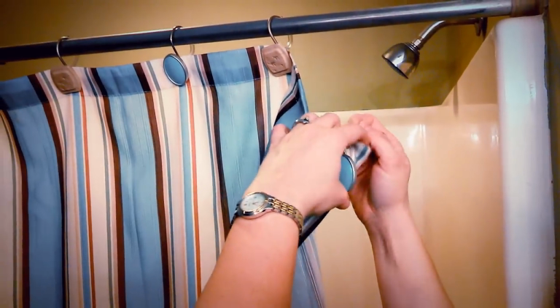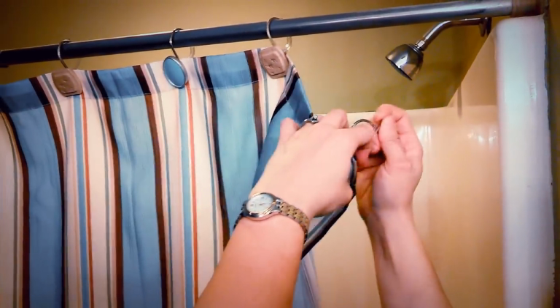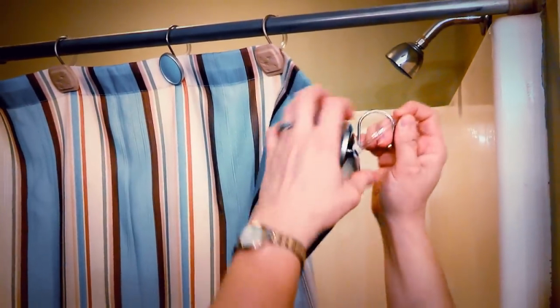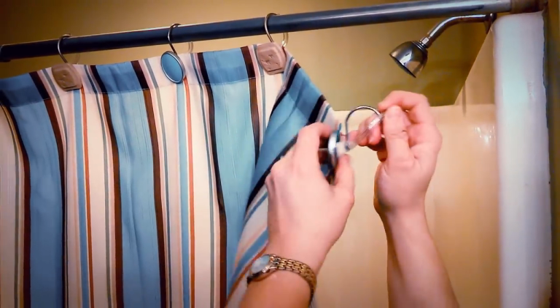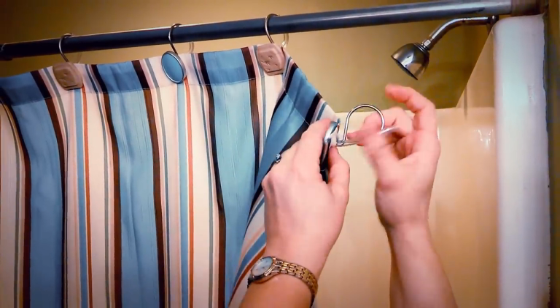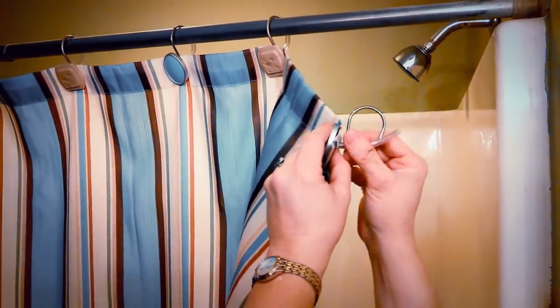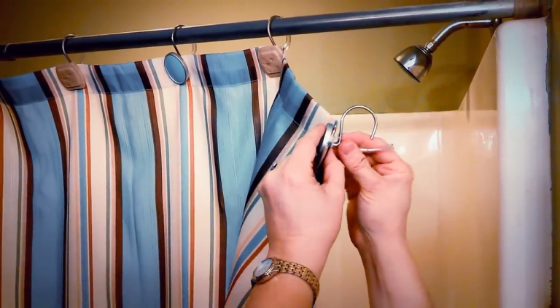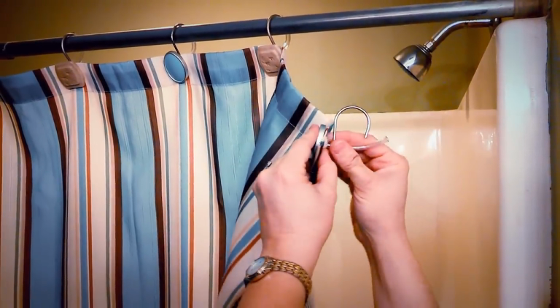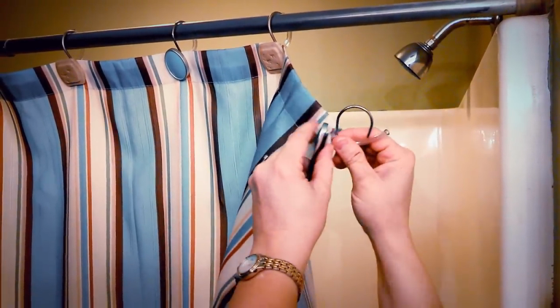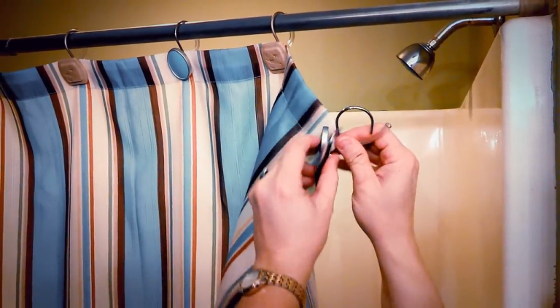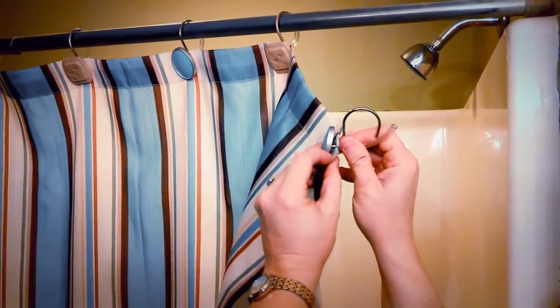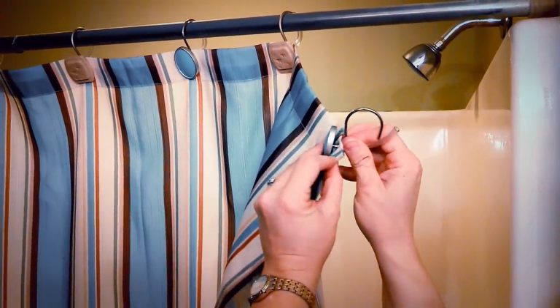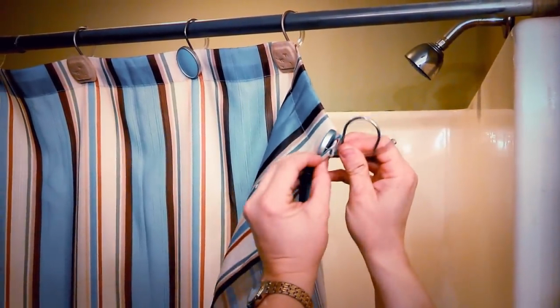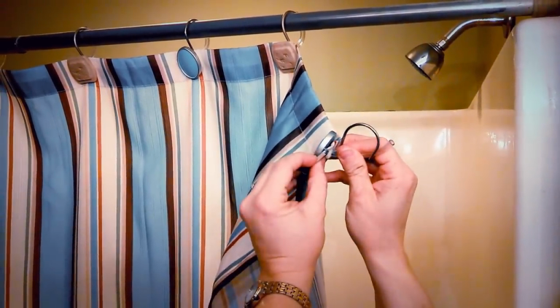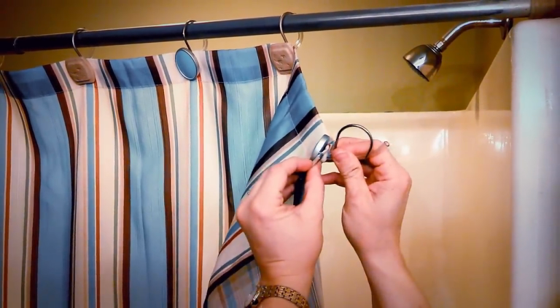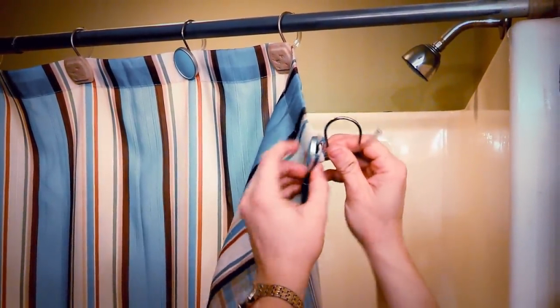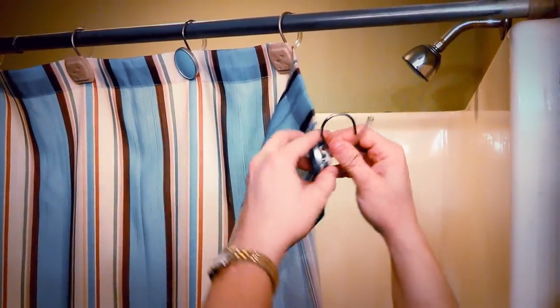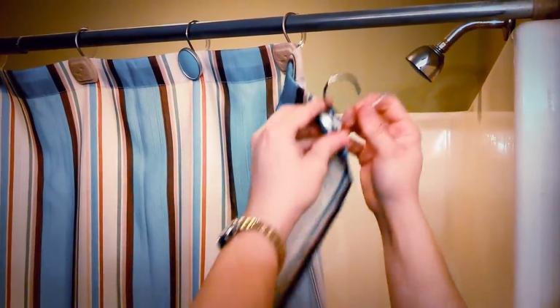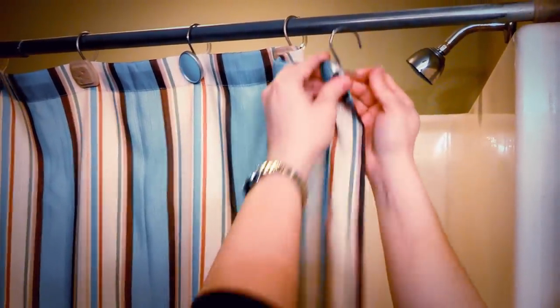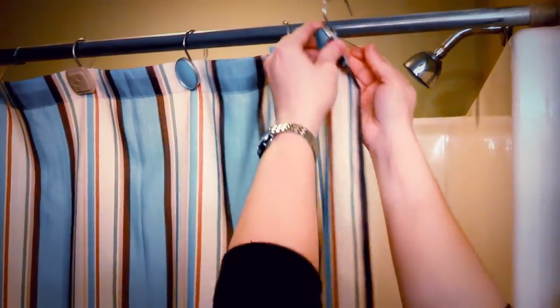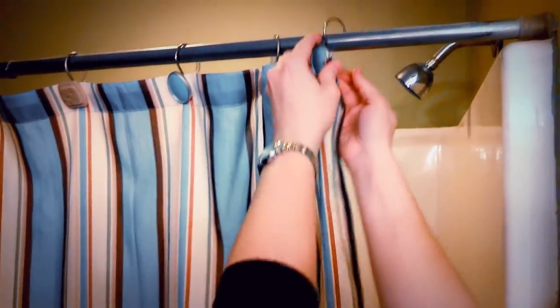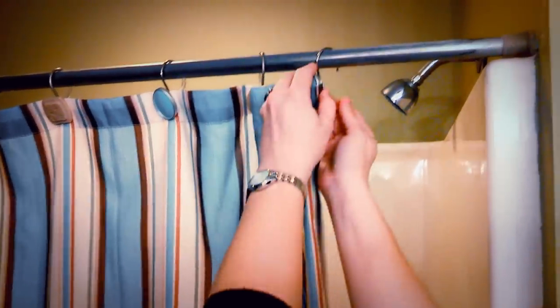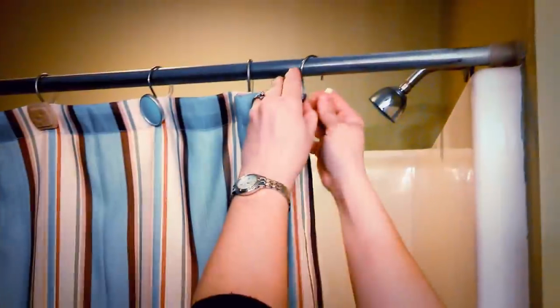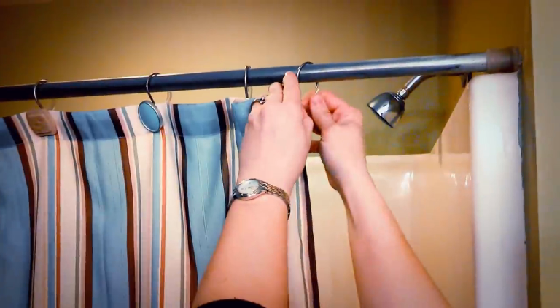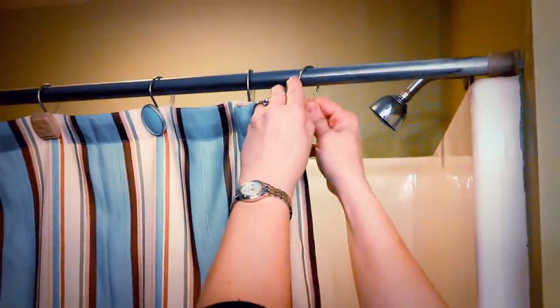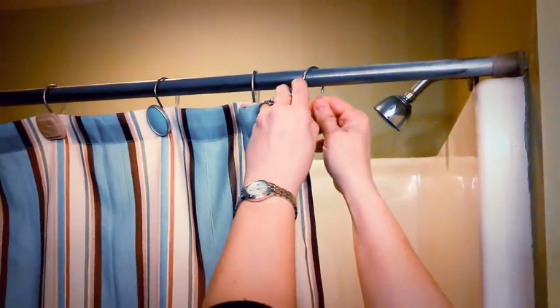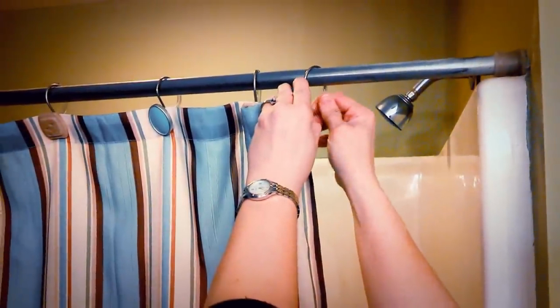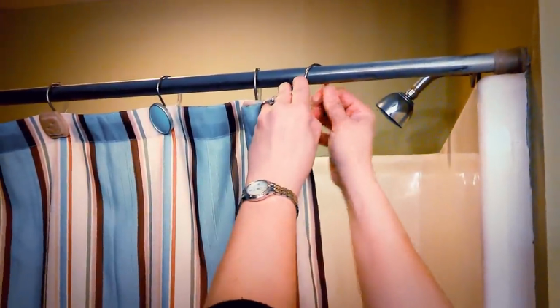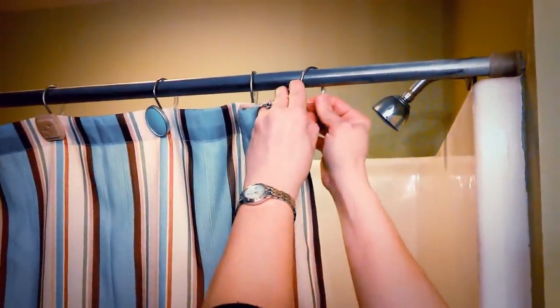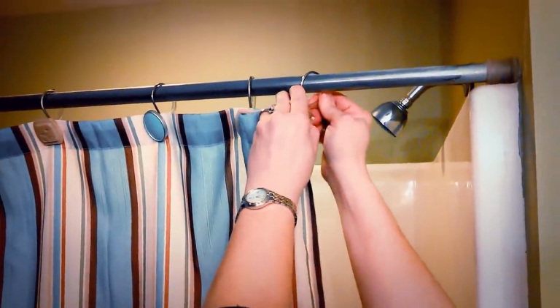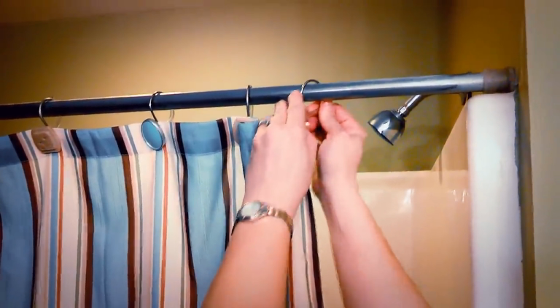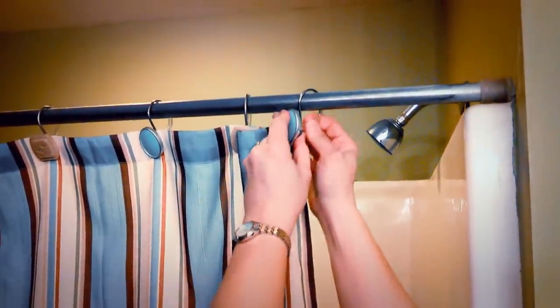Feed the curtain all the way down to the base of the decorative hook and then we're going to put it onto the rod and secure it.